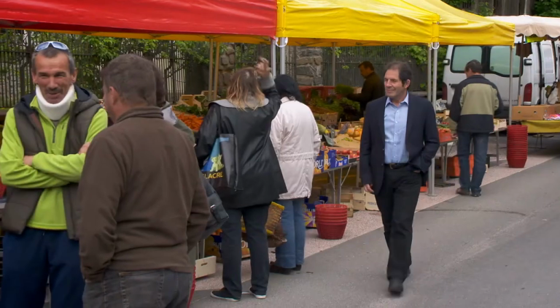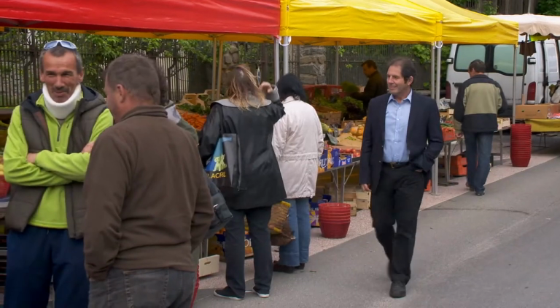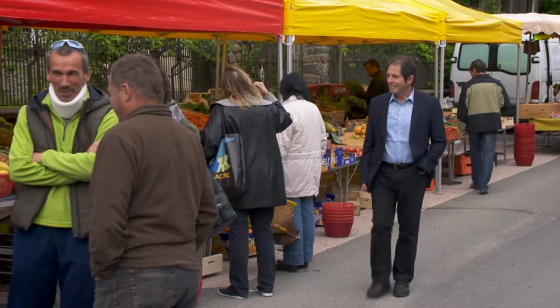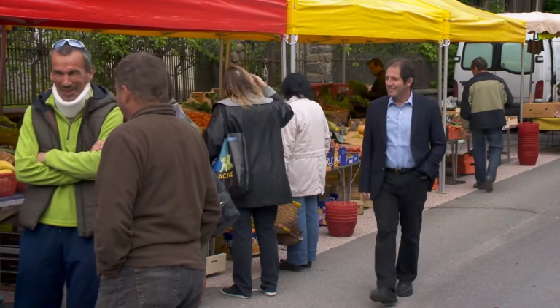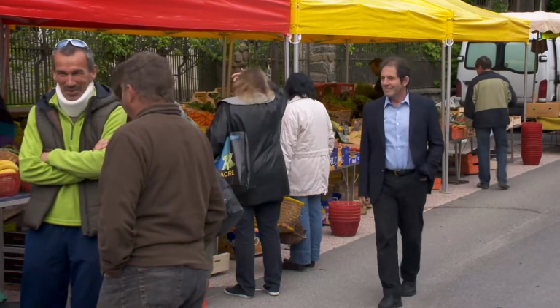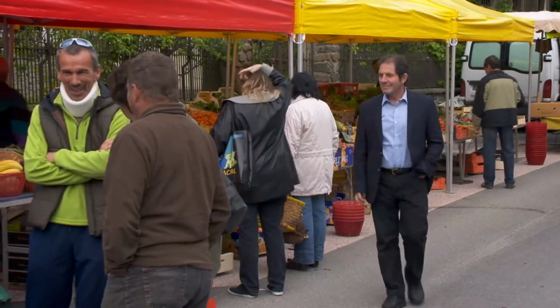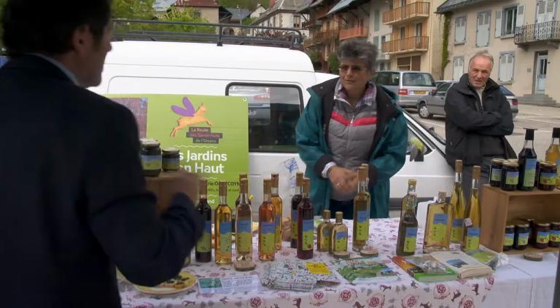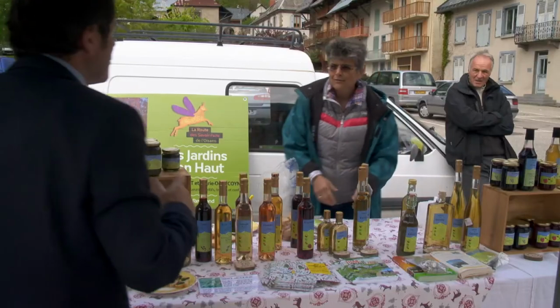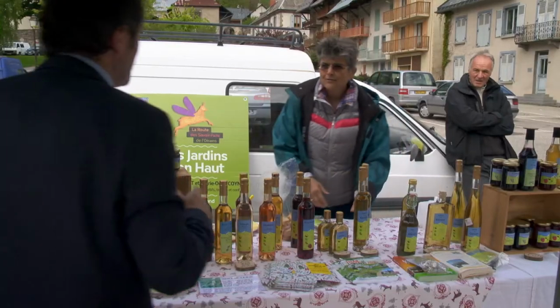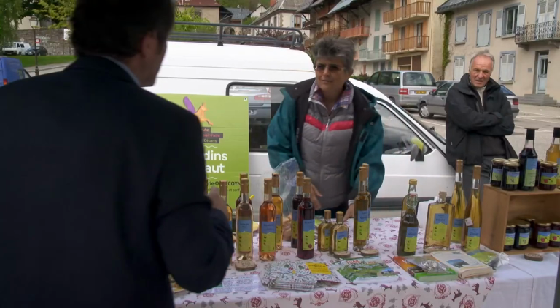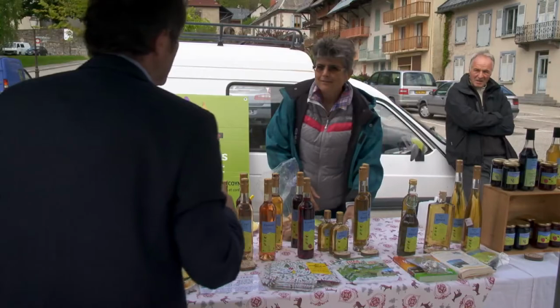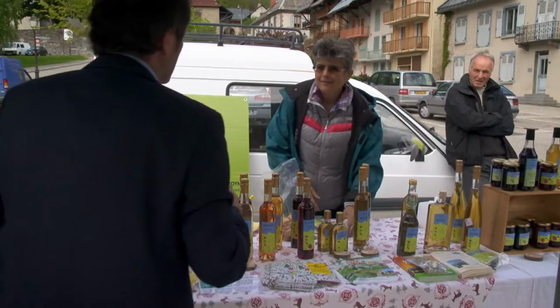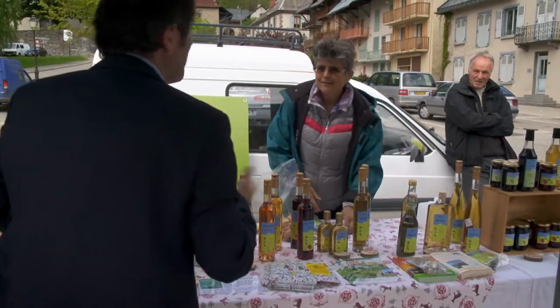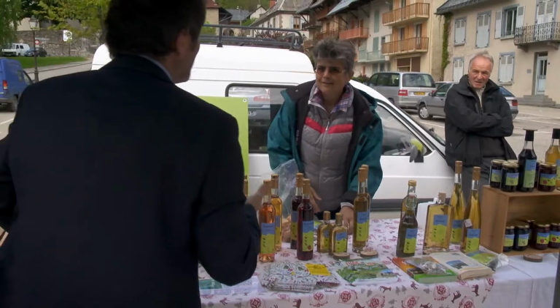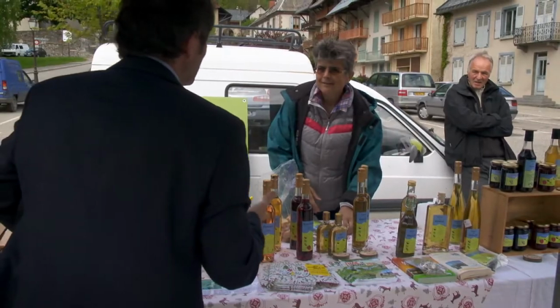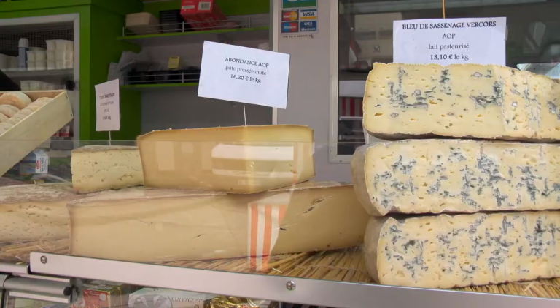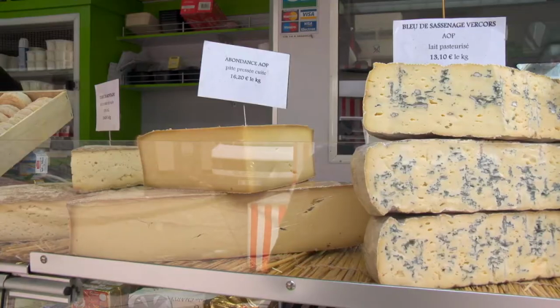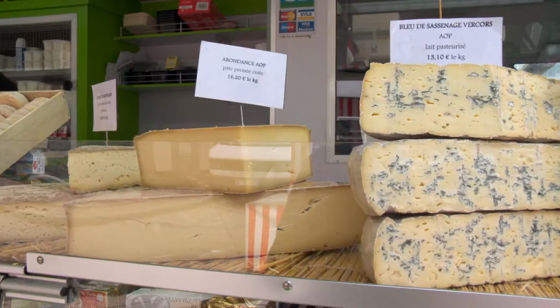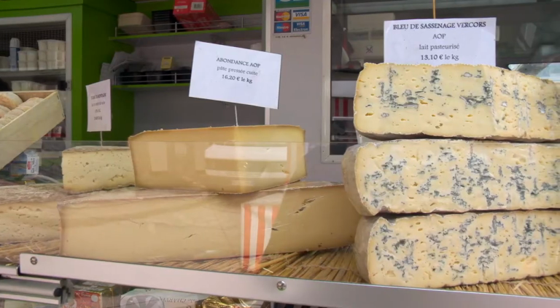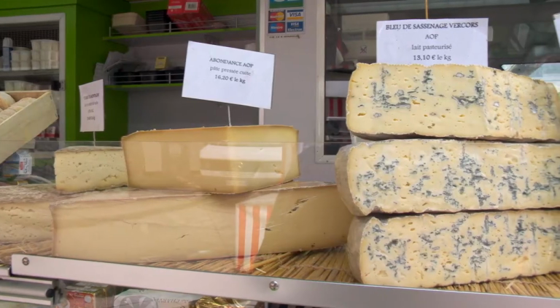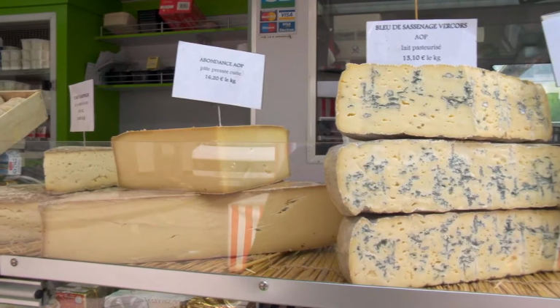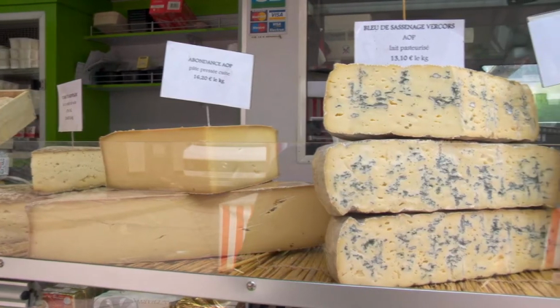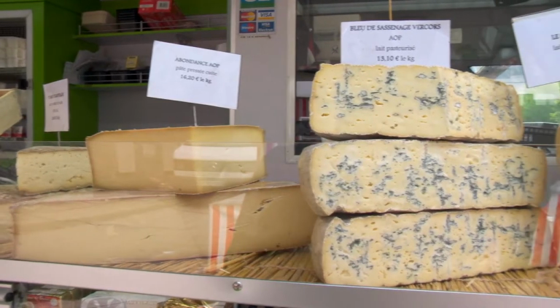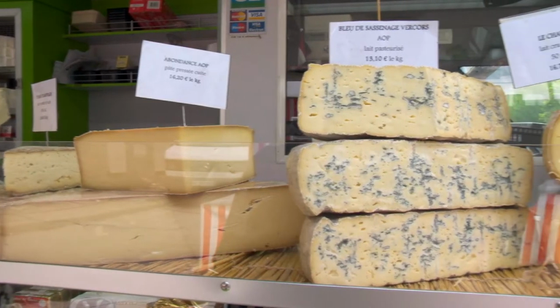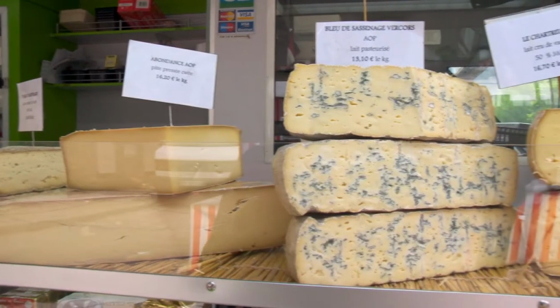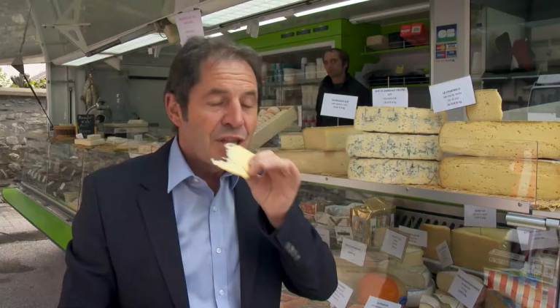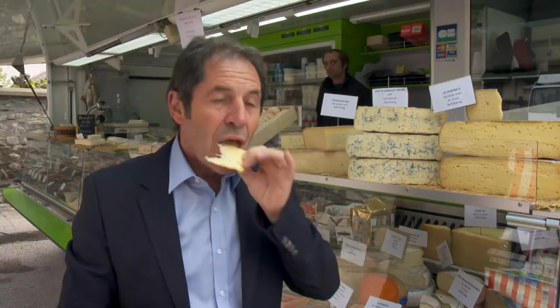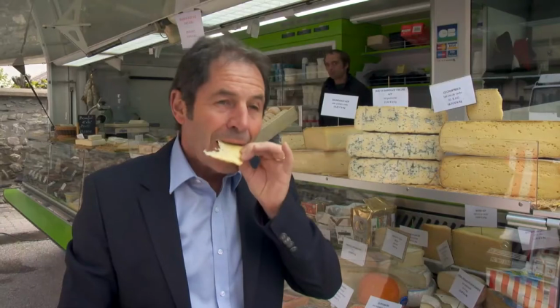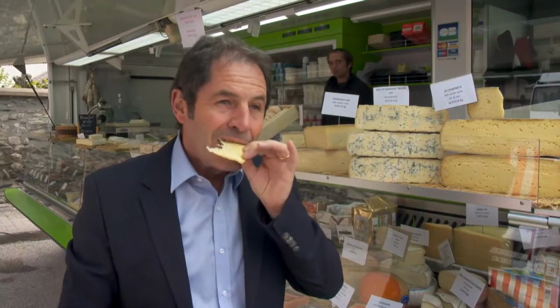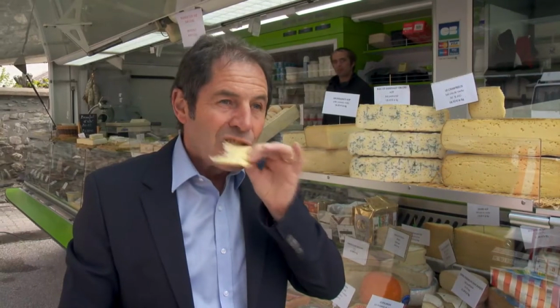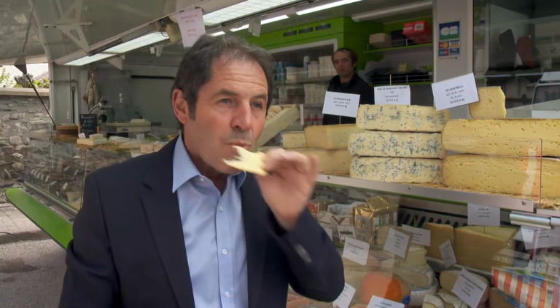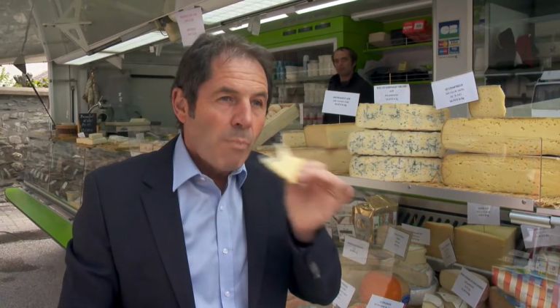This is my first visit to this lovely market and it is a thrill for me to make several new discoveries.